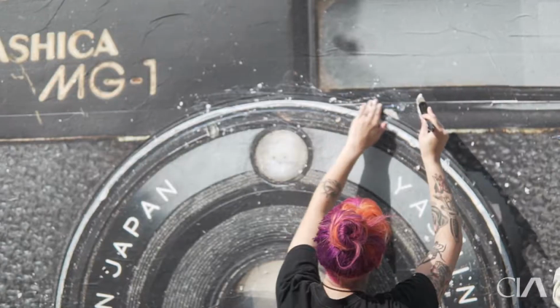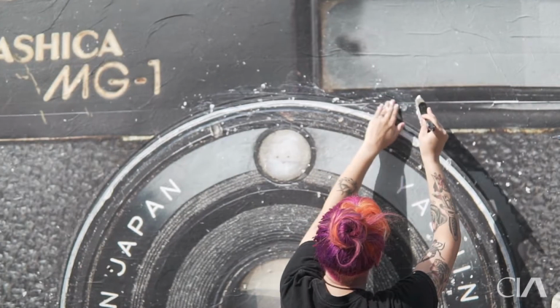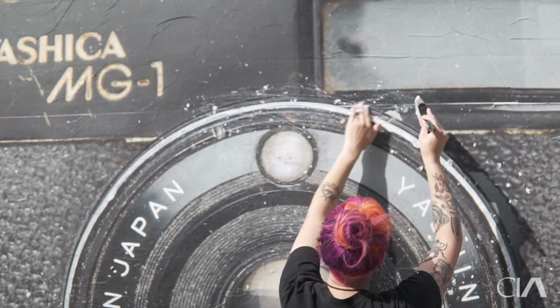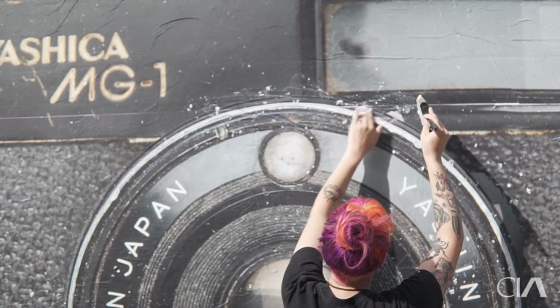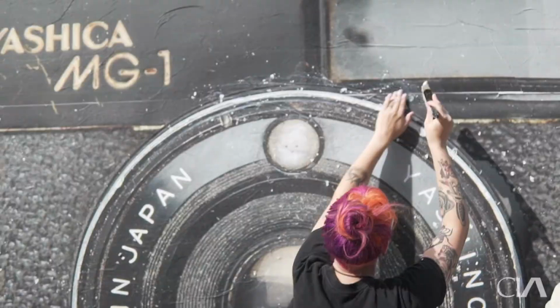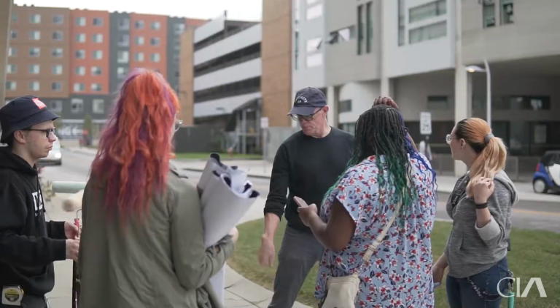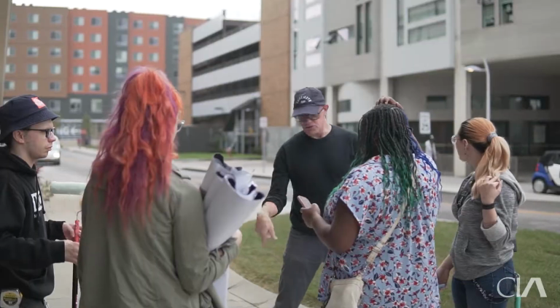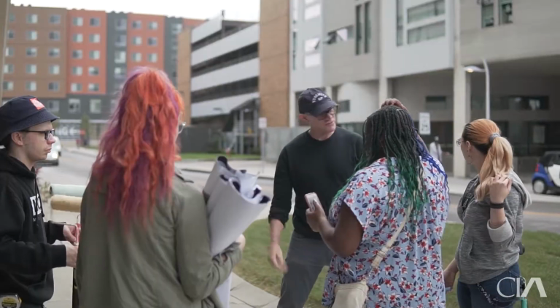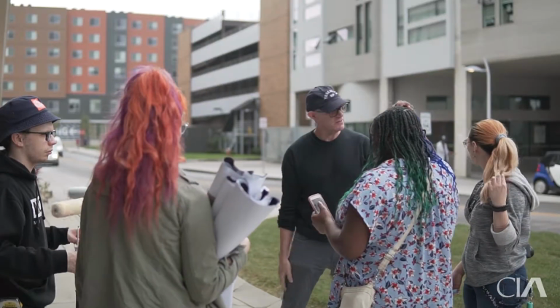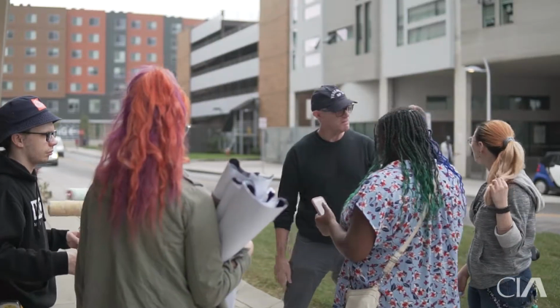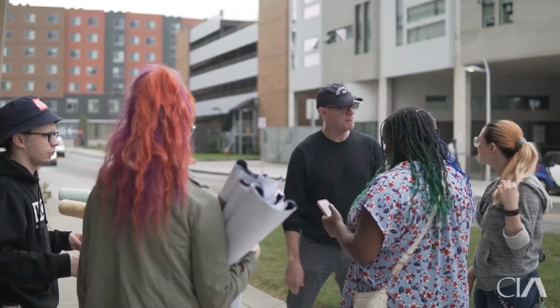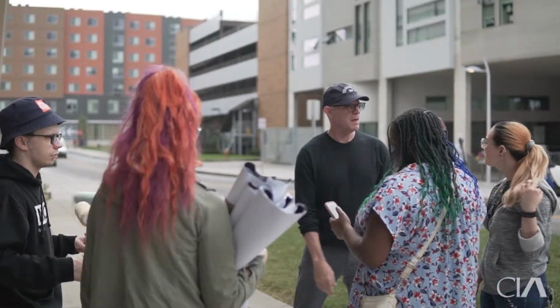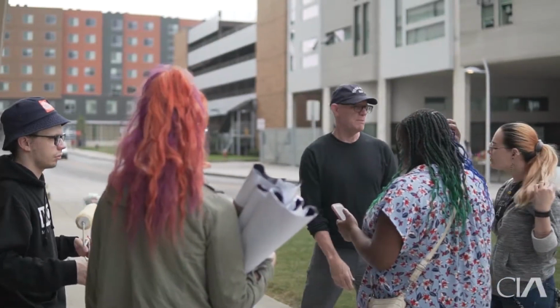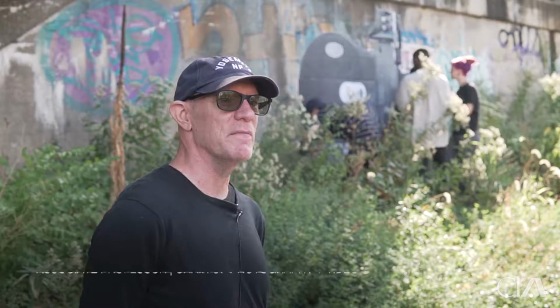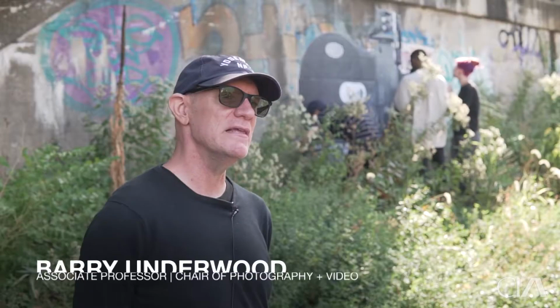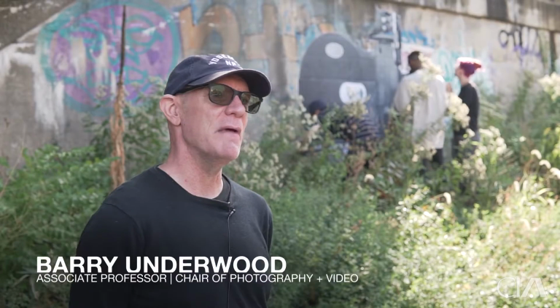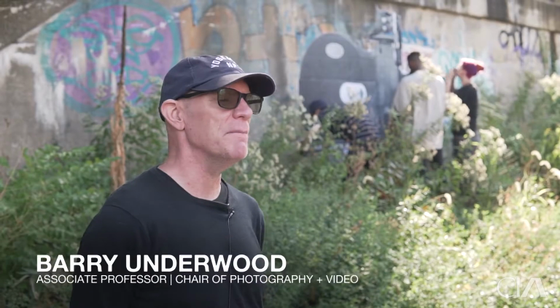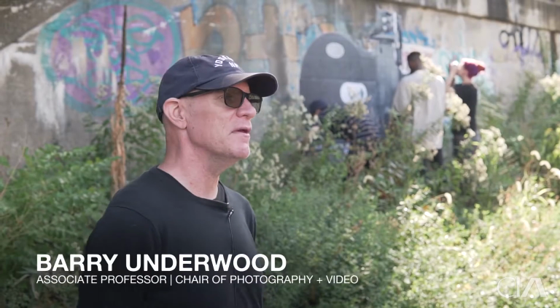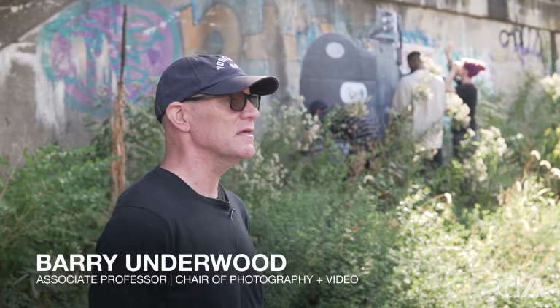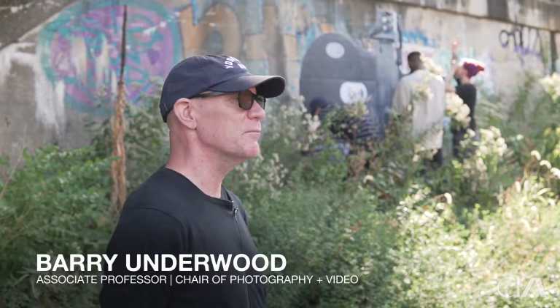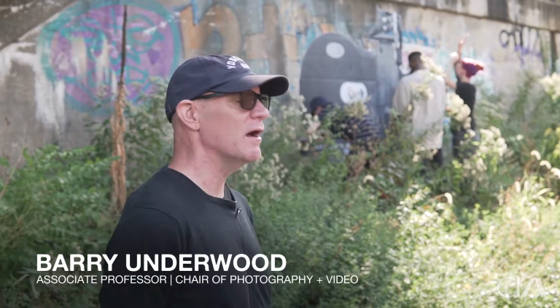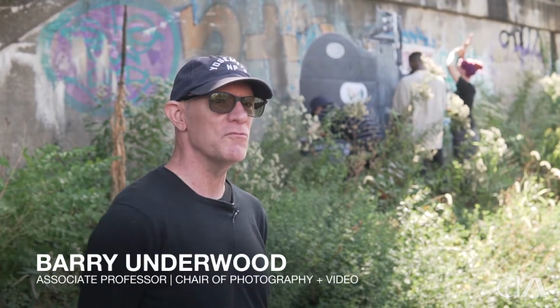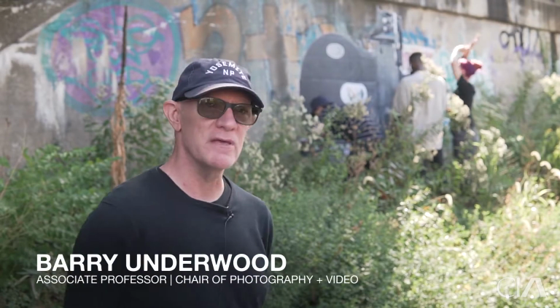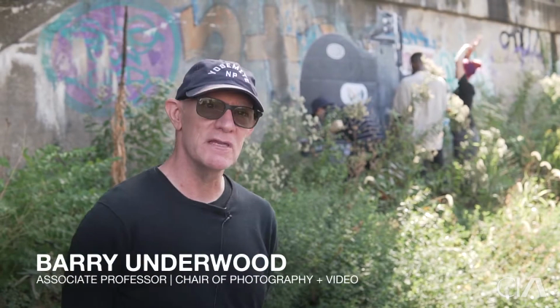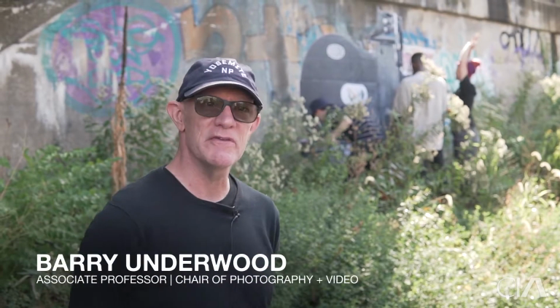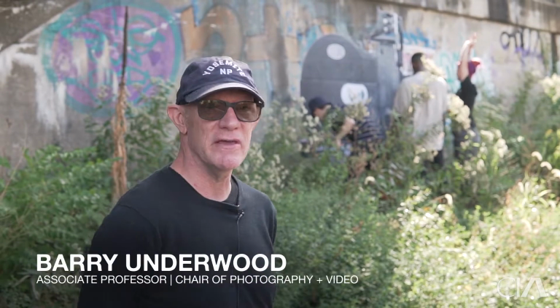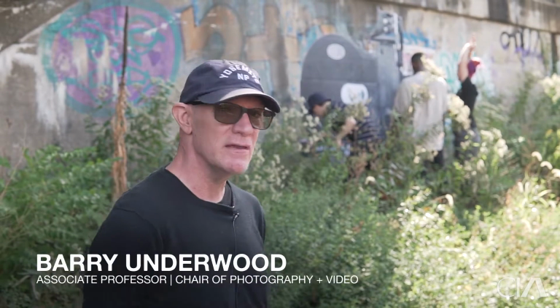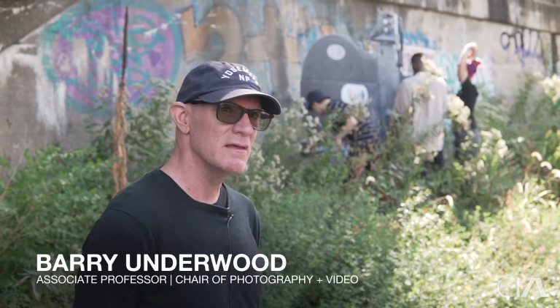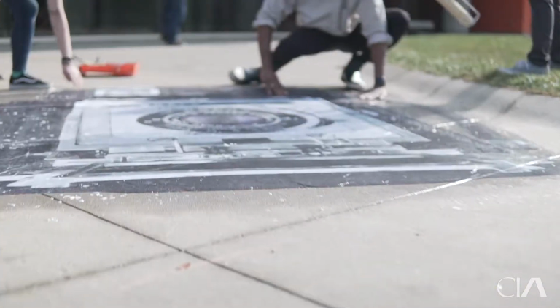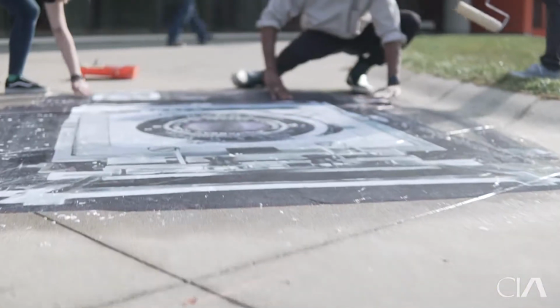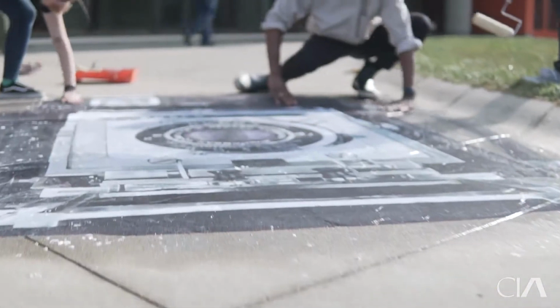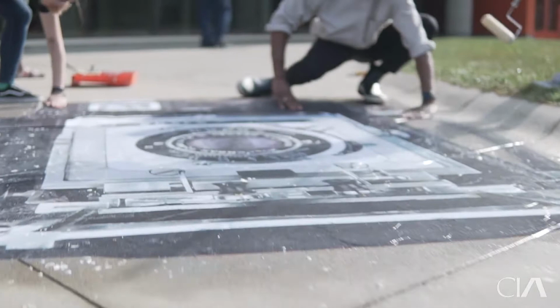It allows them to sort of show off a little bit. It's like making them happy, making them proud, making them excited about making artwork.